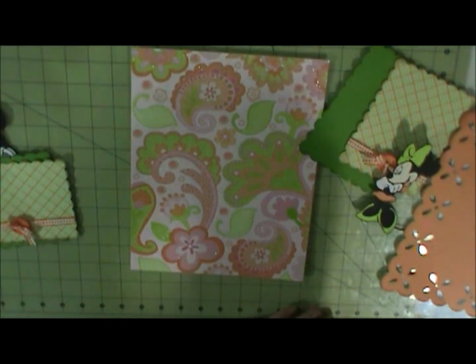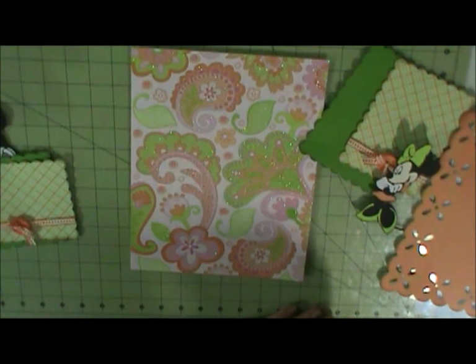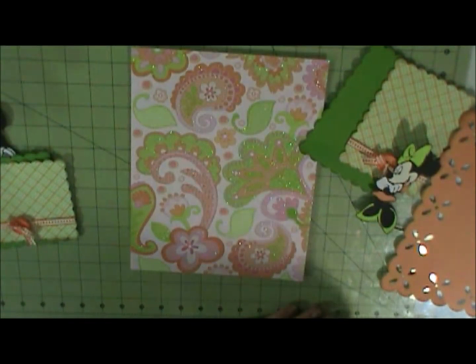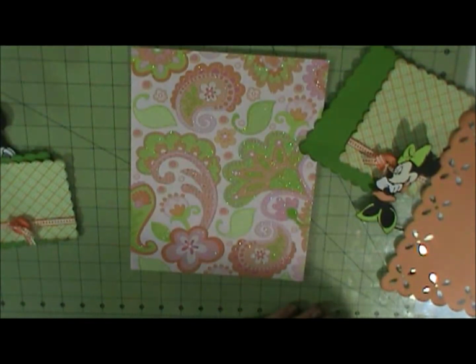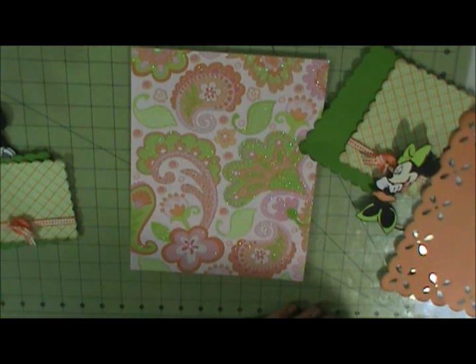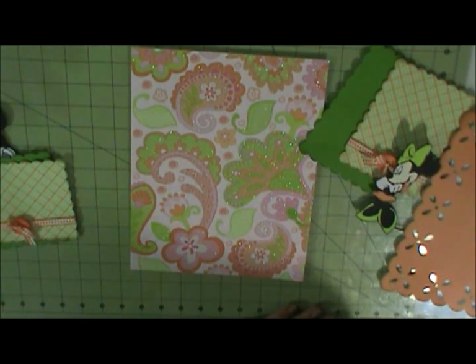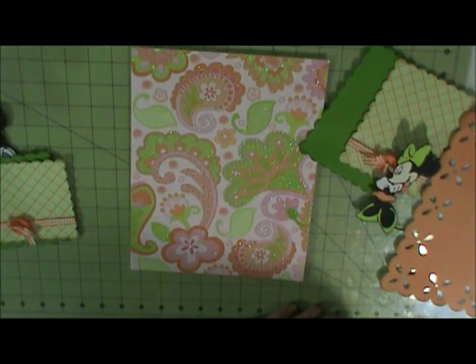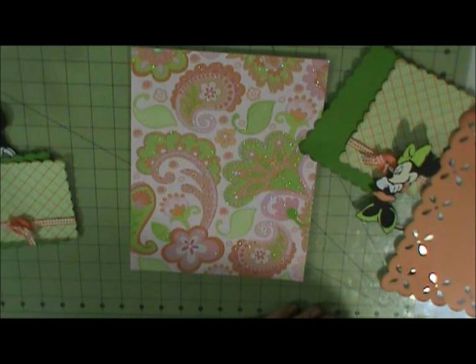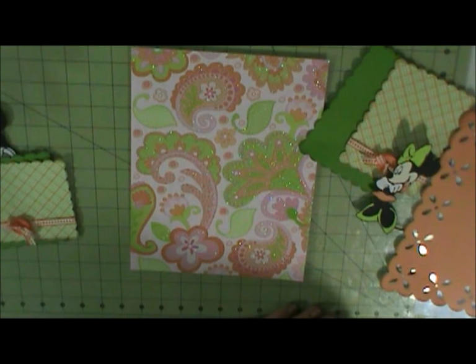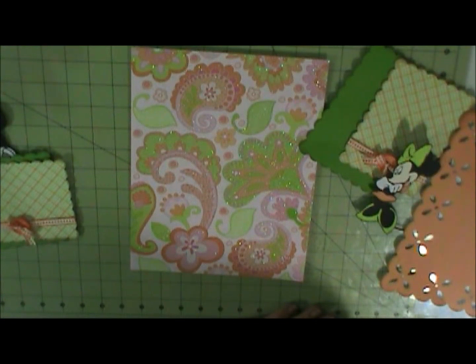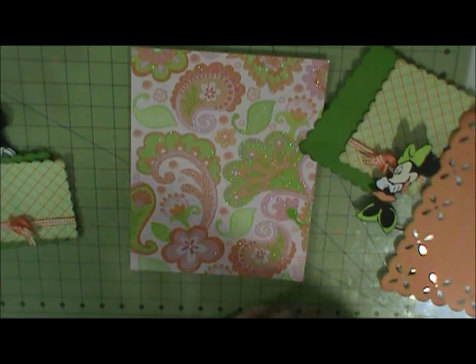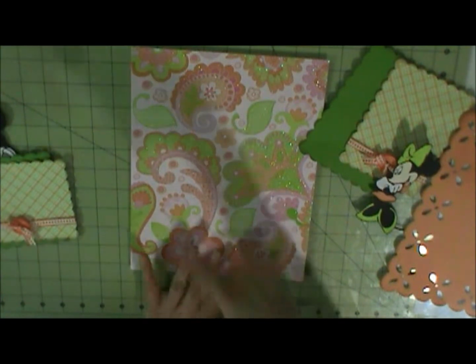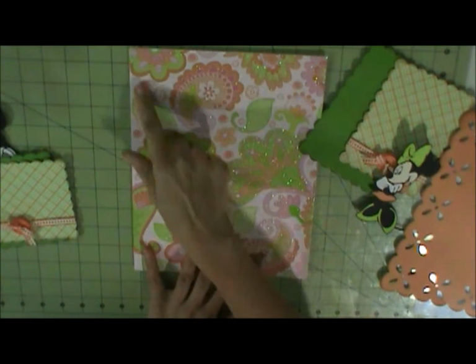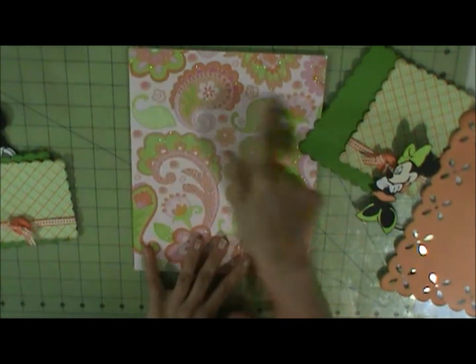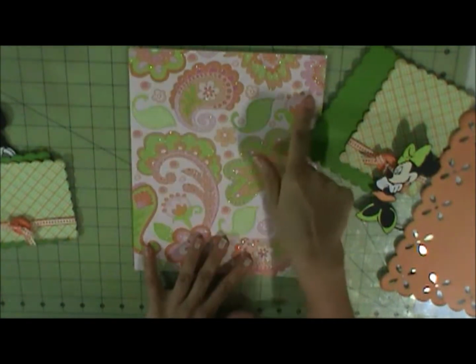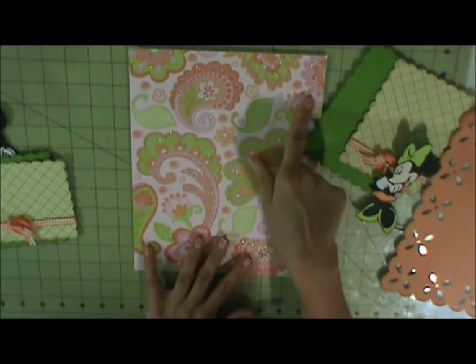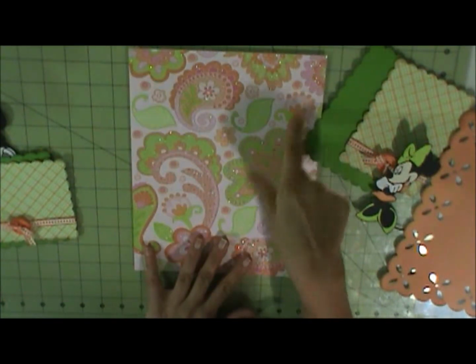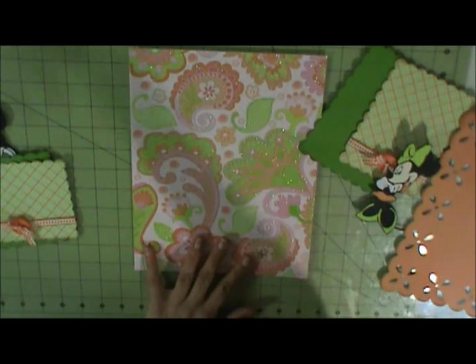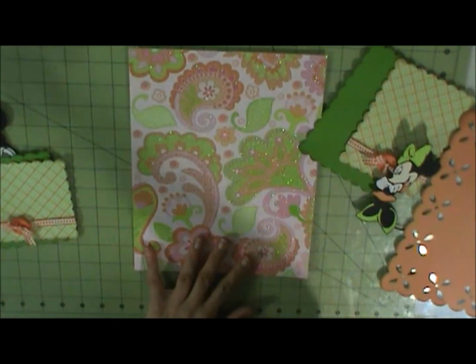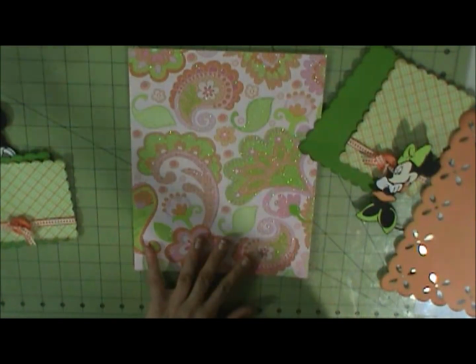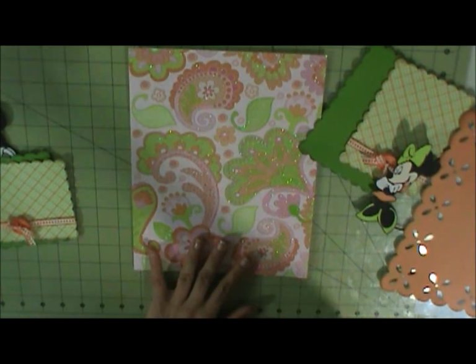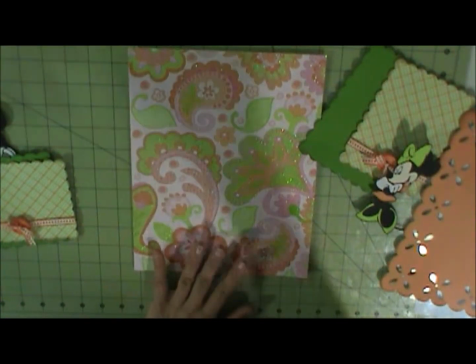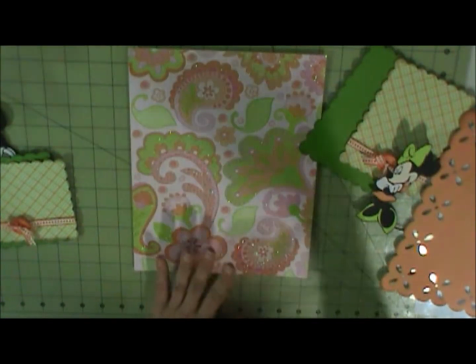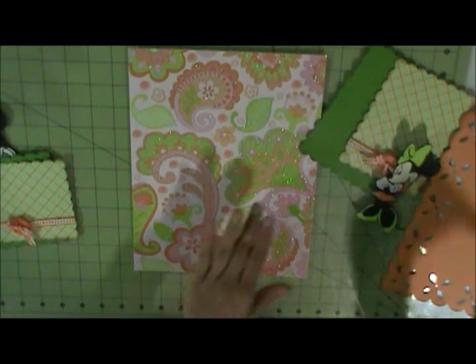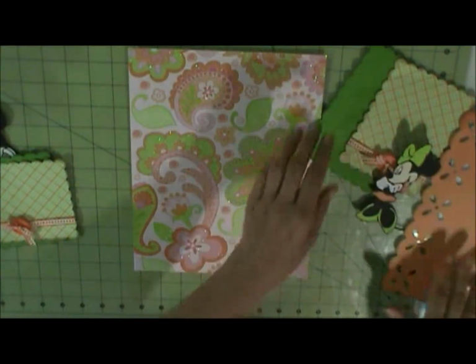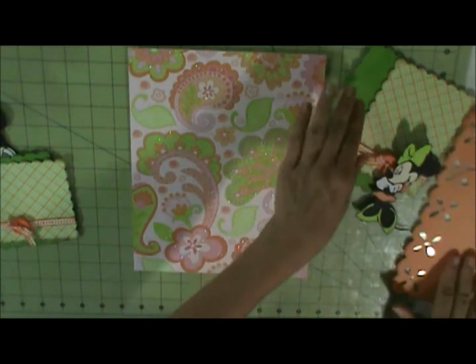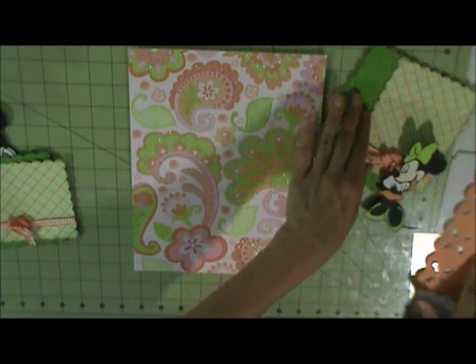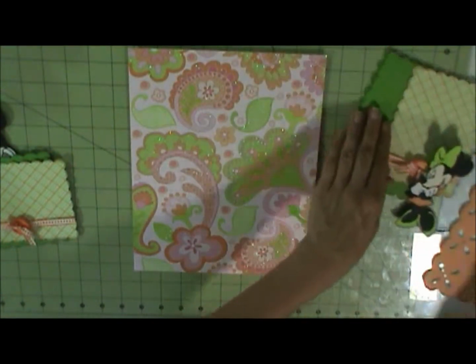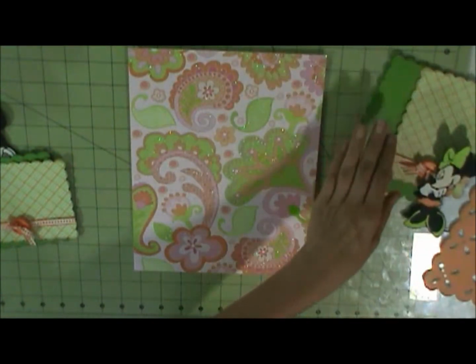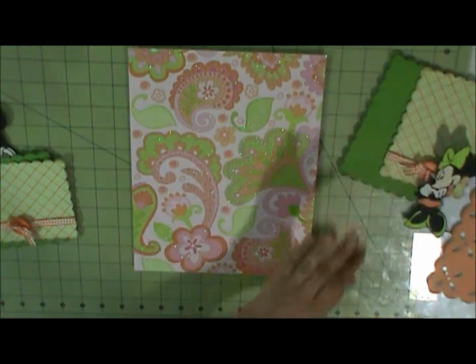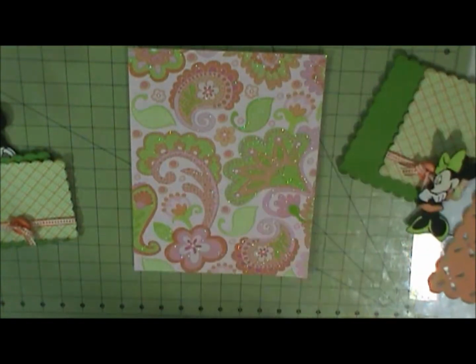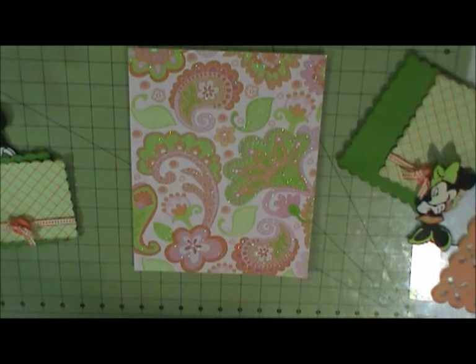I don't have all the things cut out for this. I forgot her name — I don't want to add that. I thought I was done.